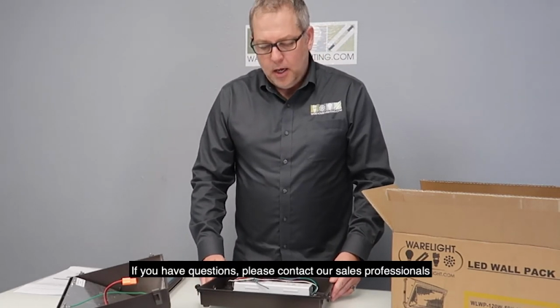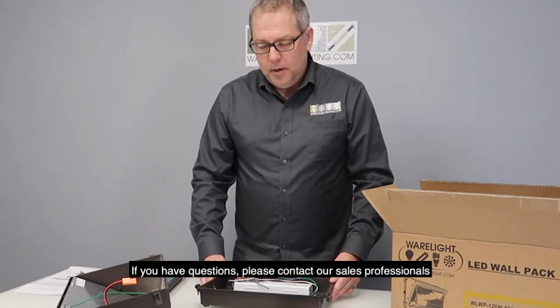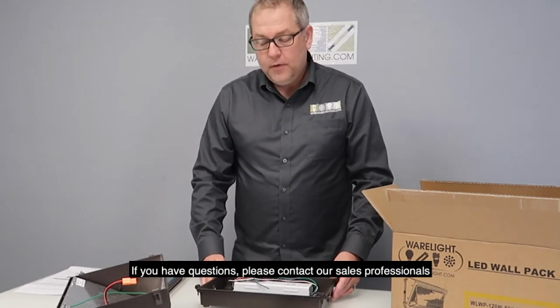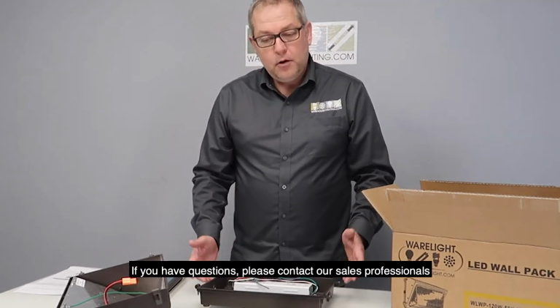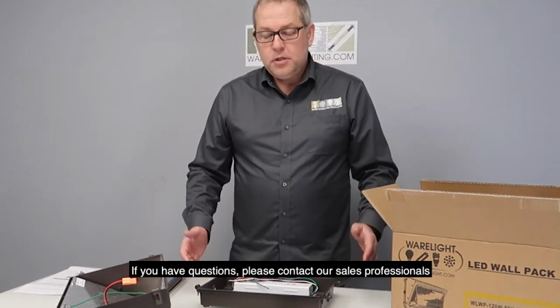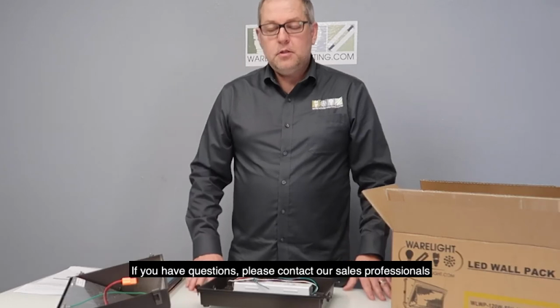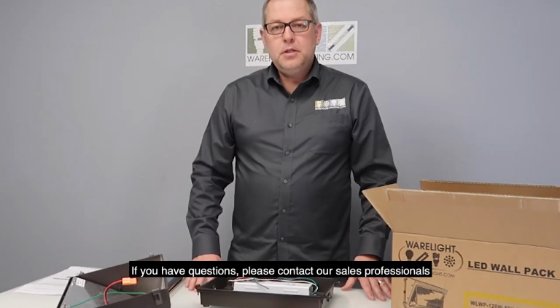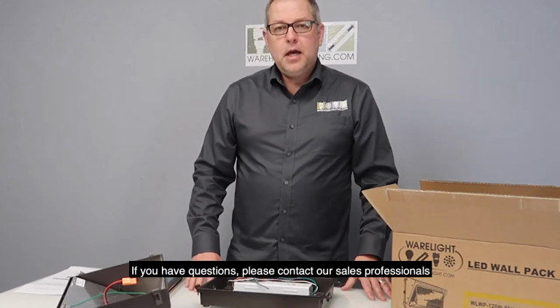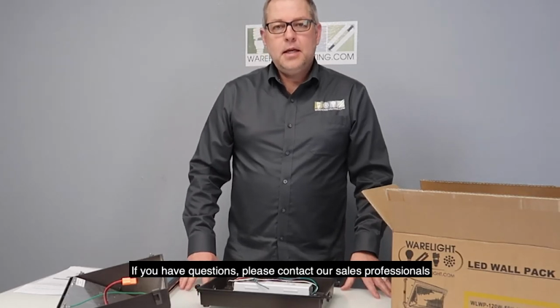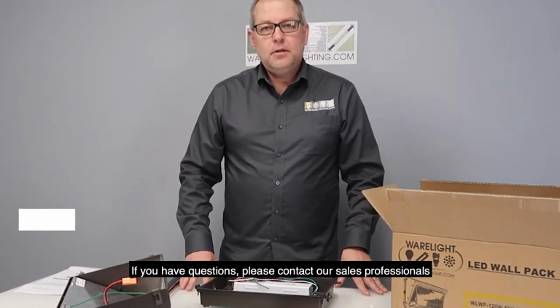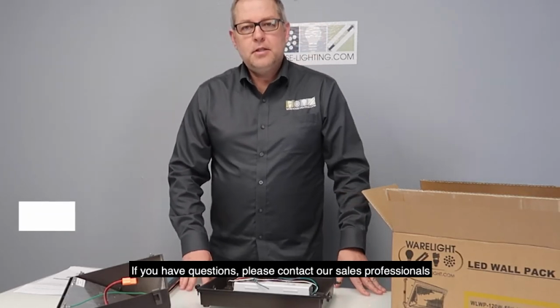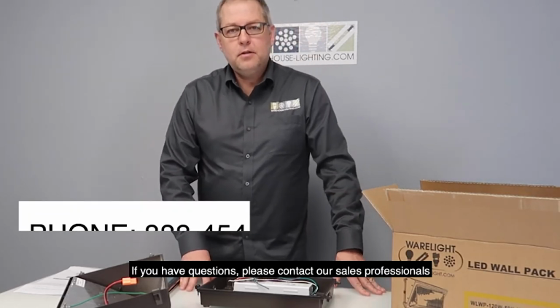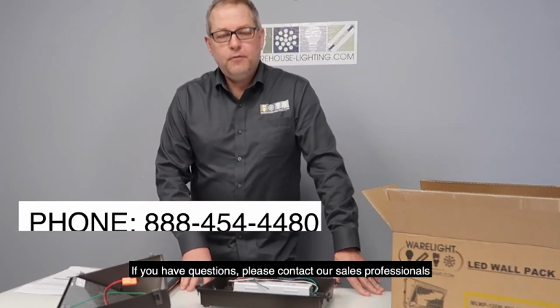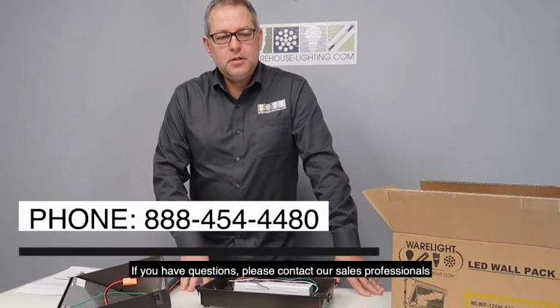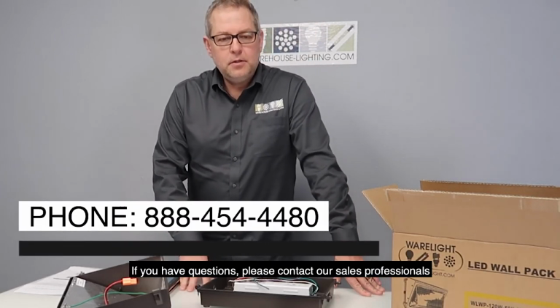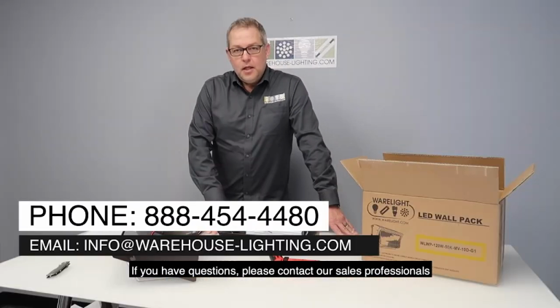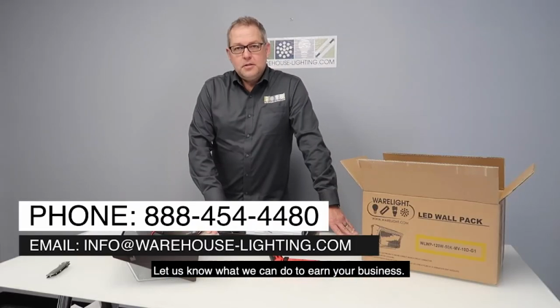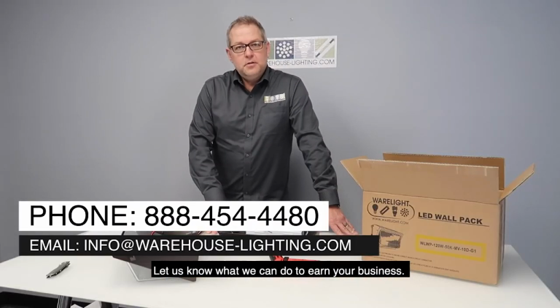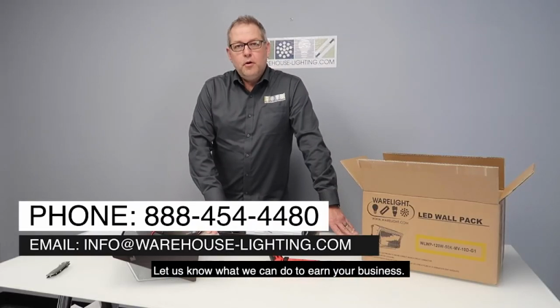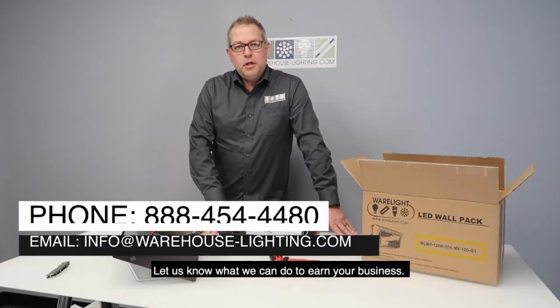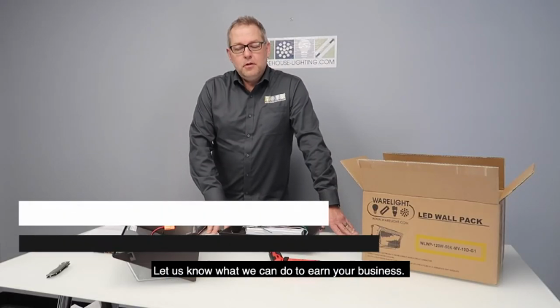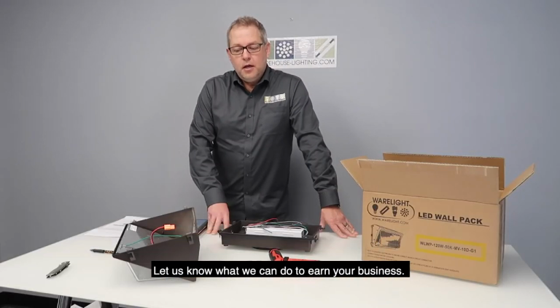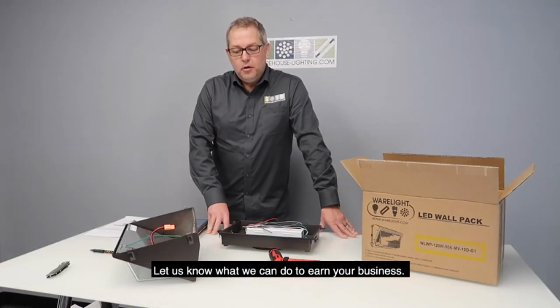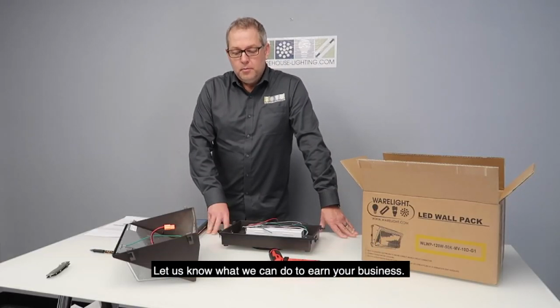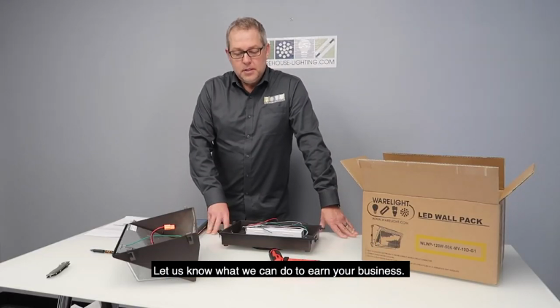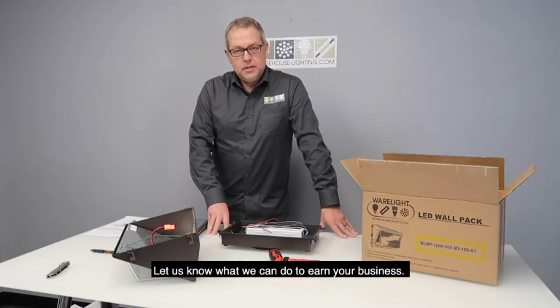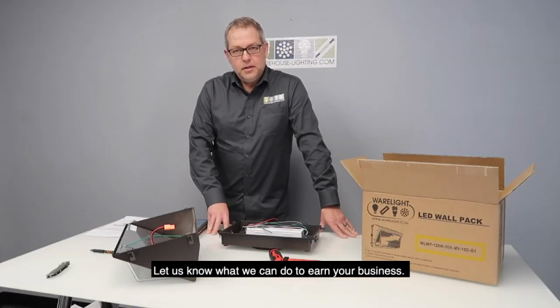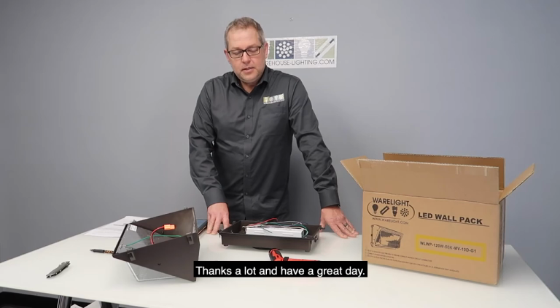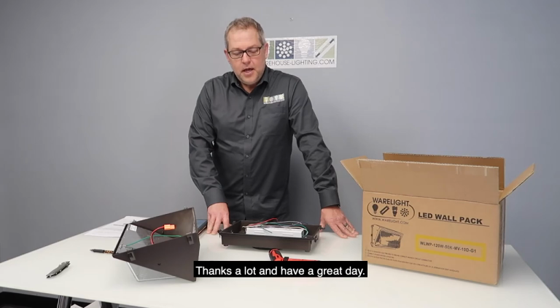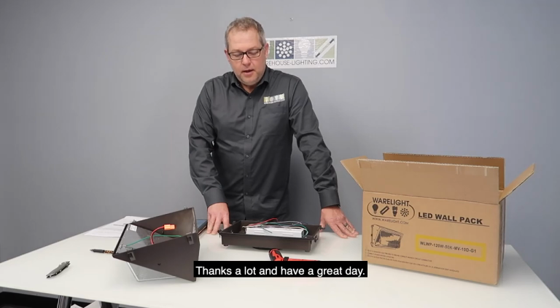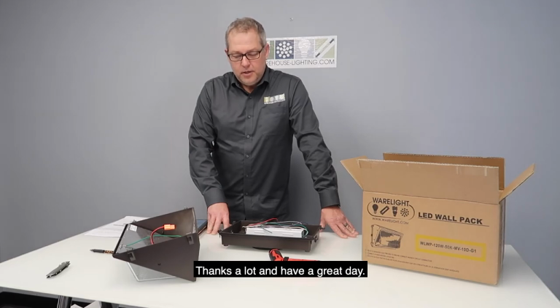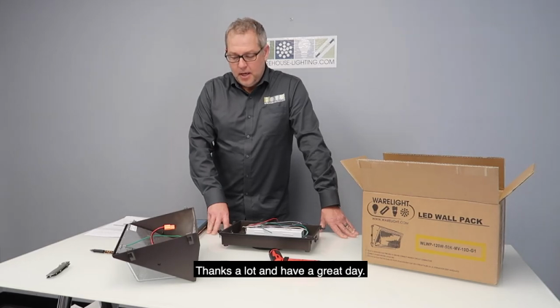If you've got questions, please contact our sales professionals. Let us know what we can do to earn your business. Thanks a lot, and have a great day.